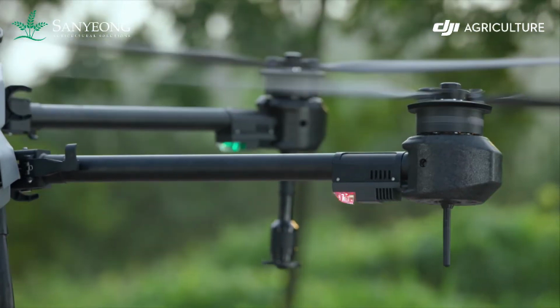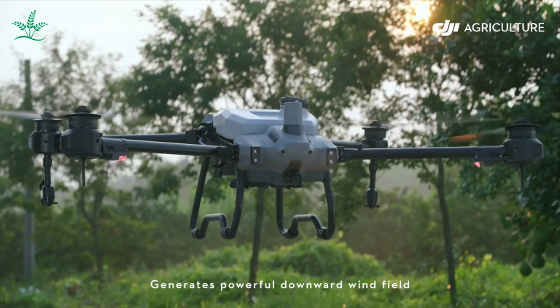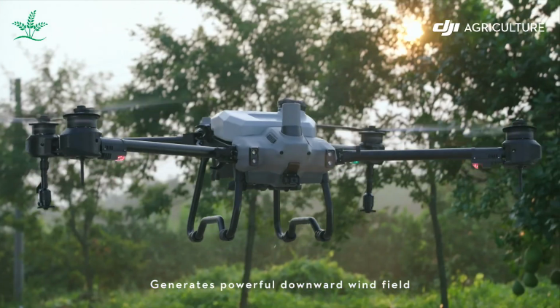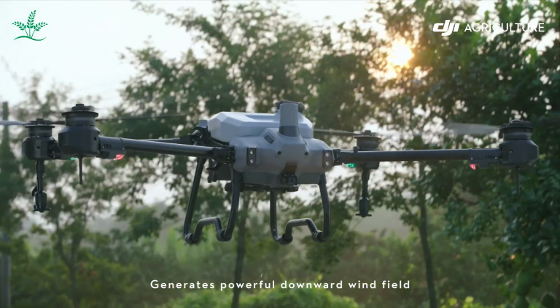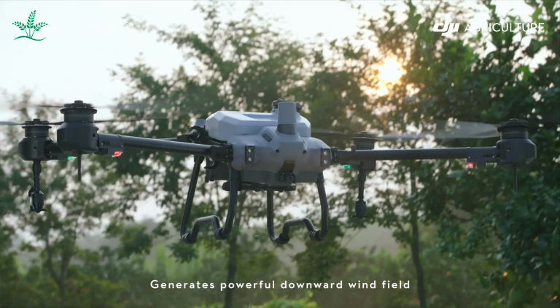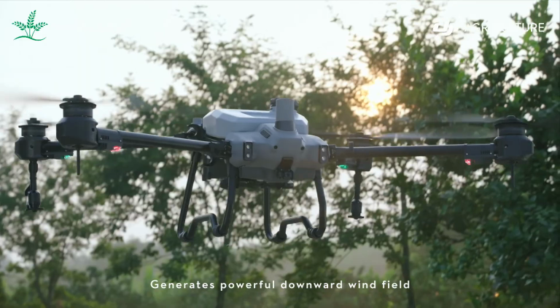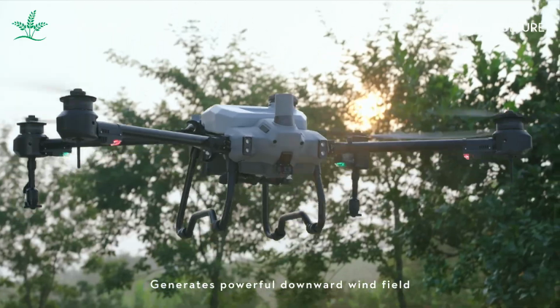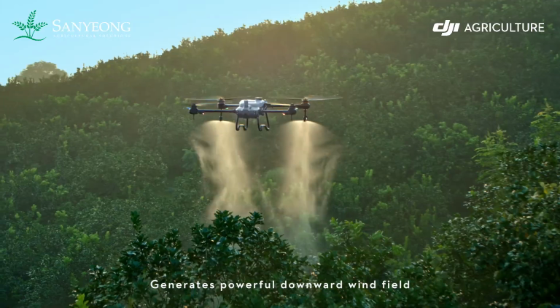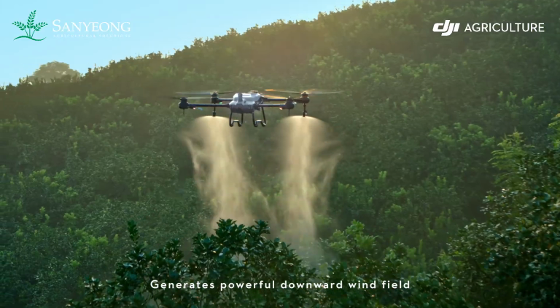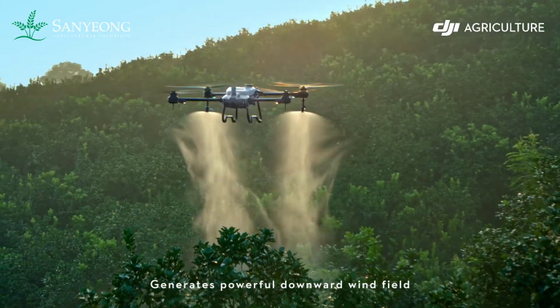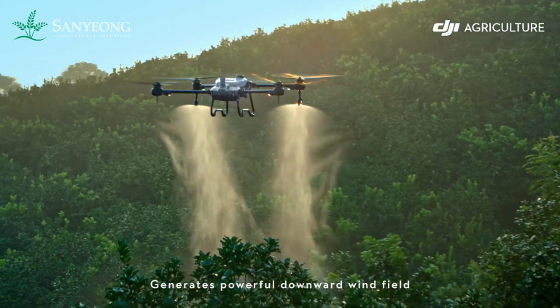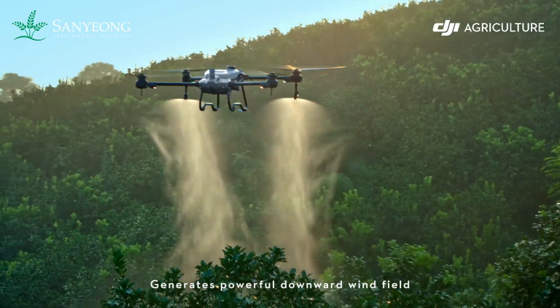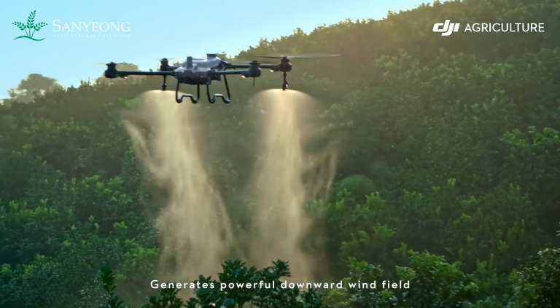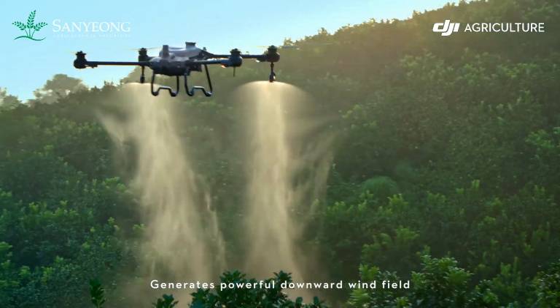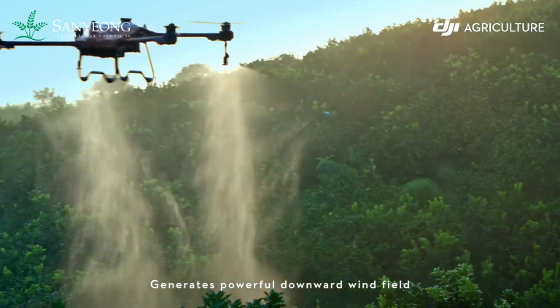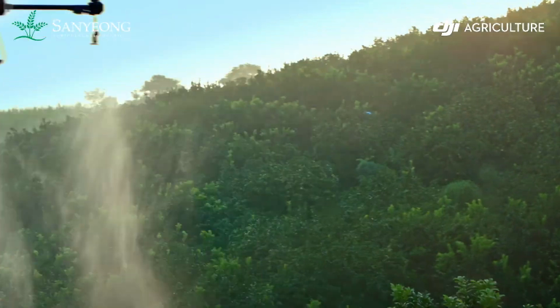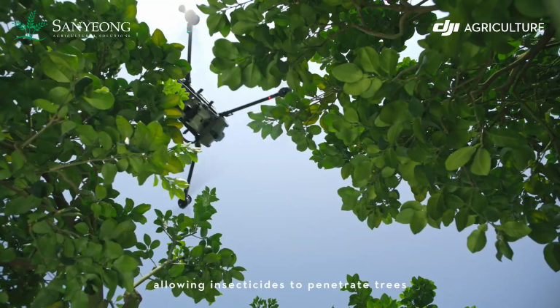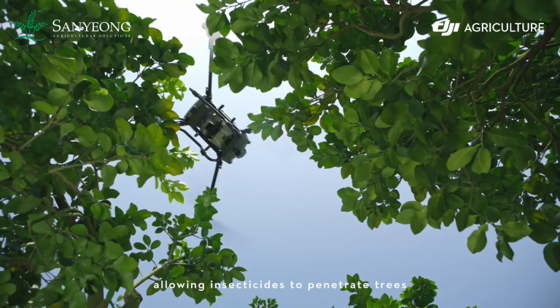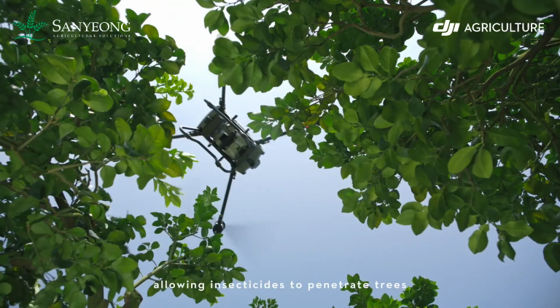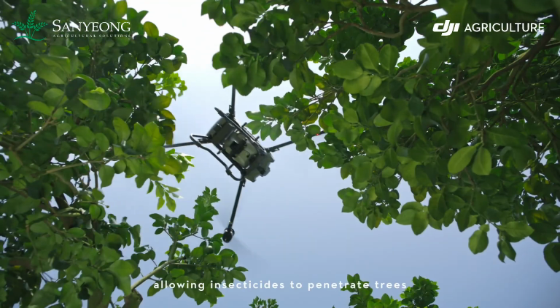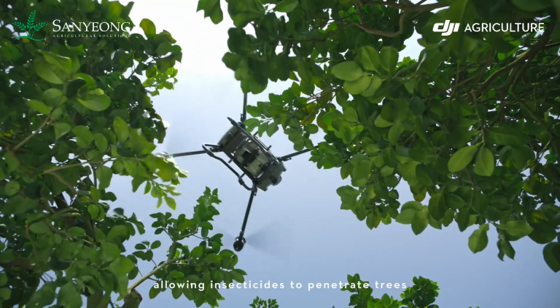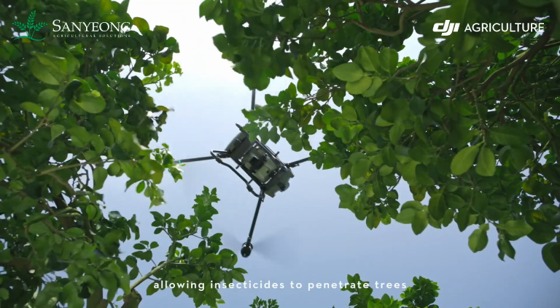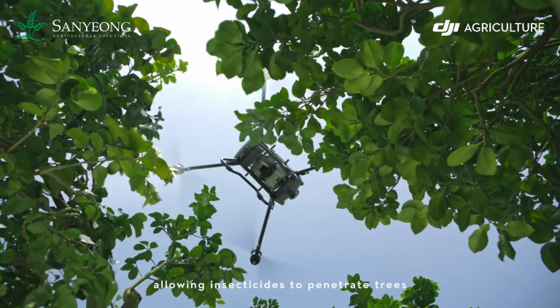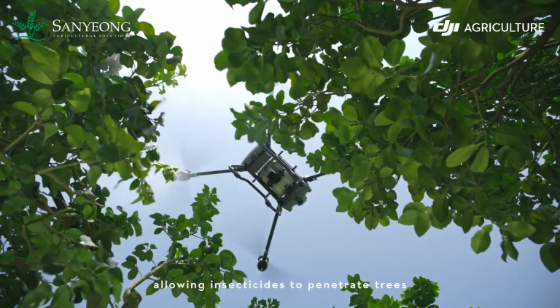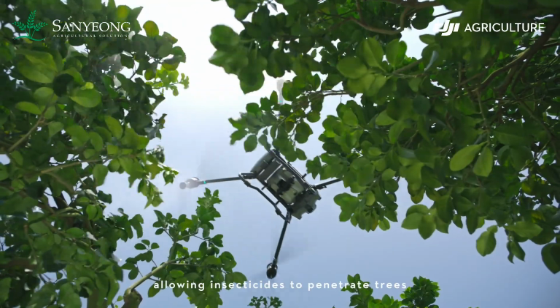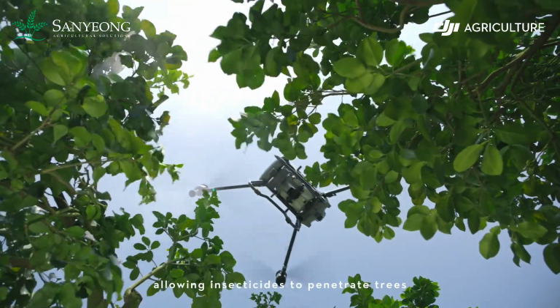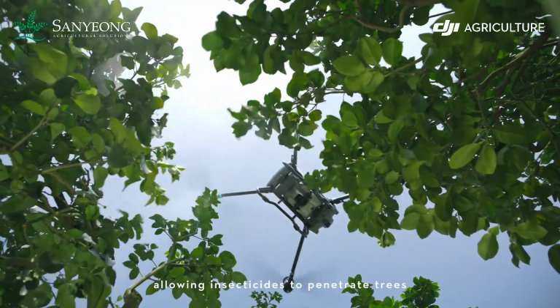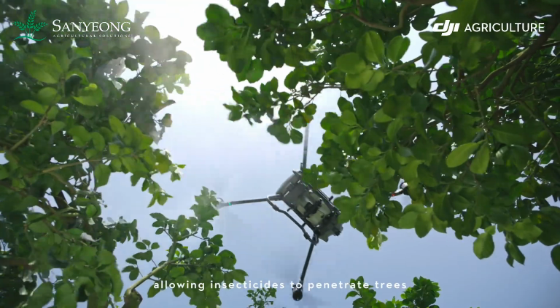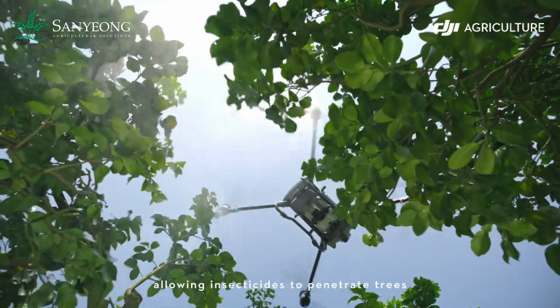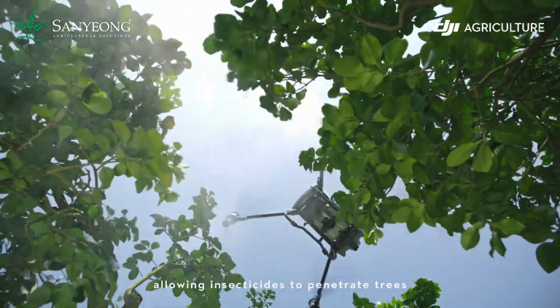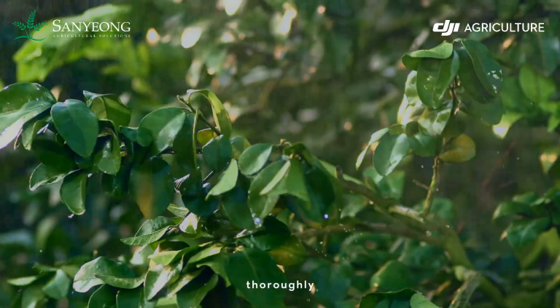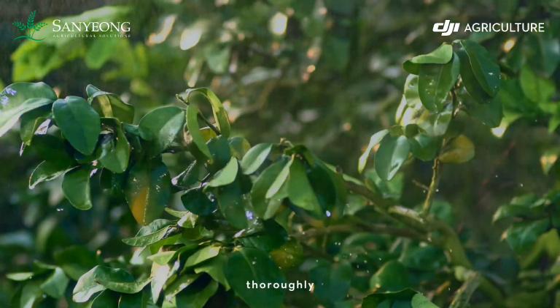Generates a powerful downward wind field, allowing insecticides to penetrate trees thoroughly.